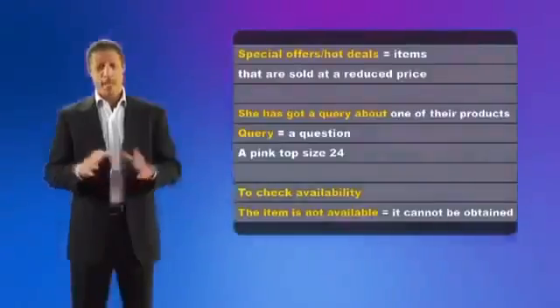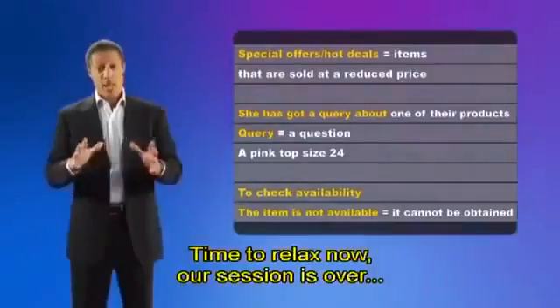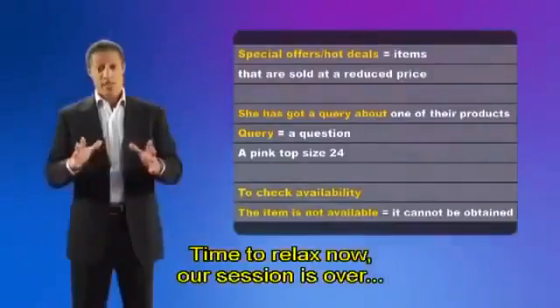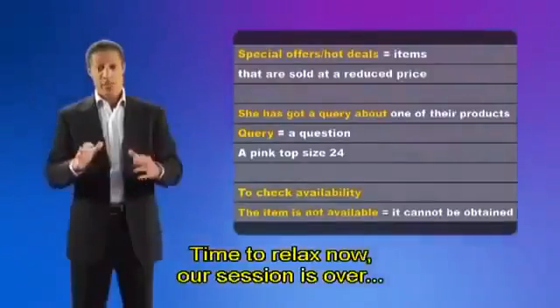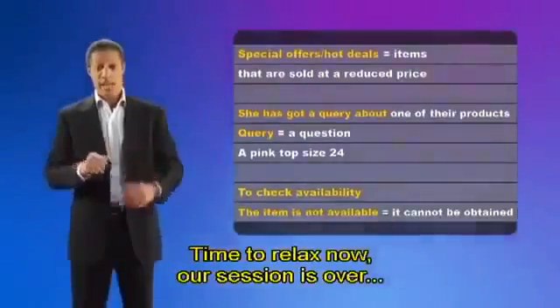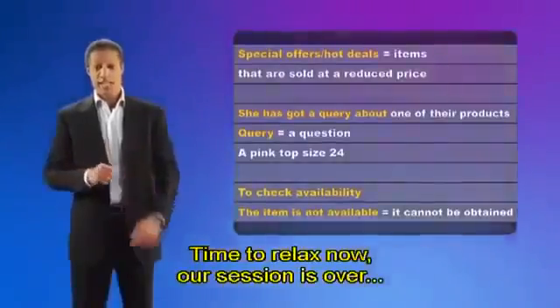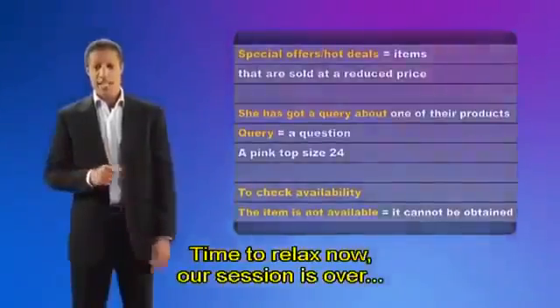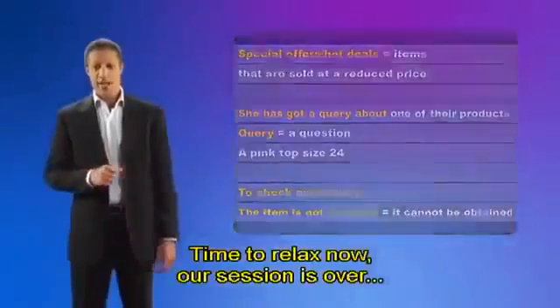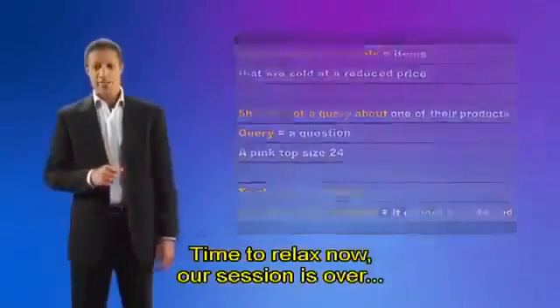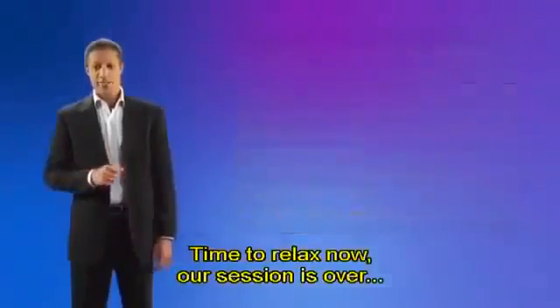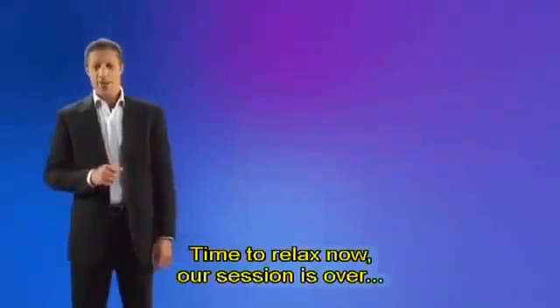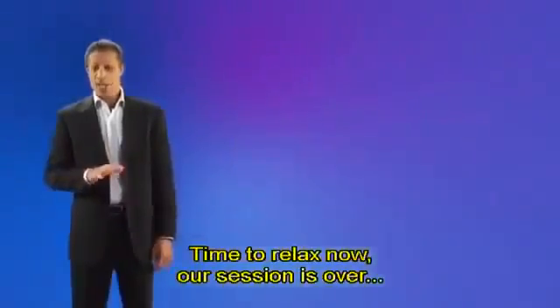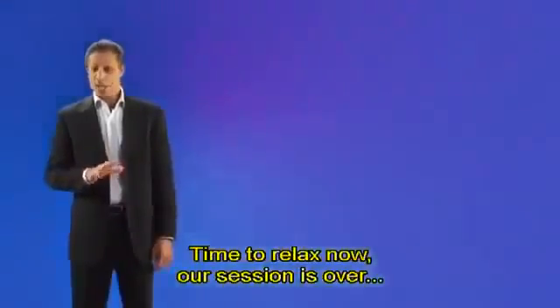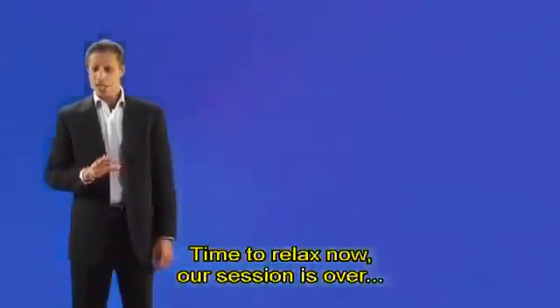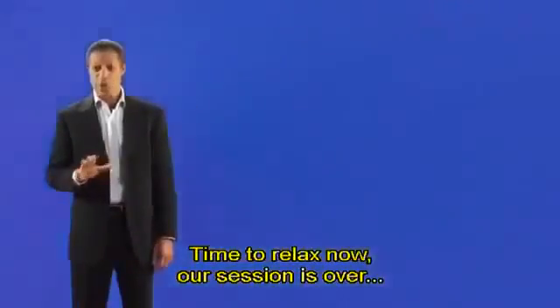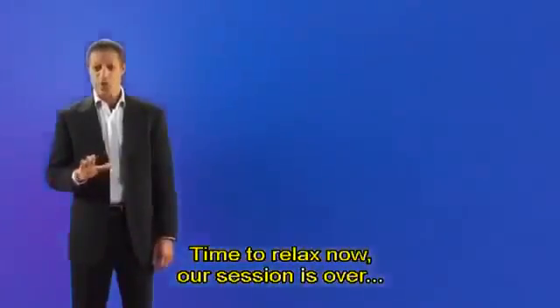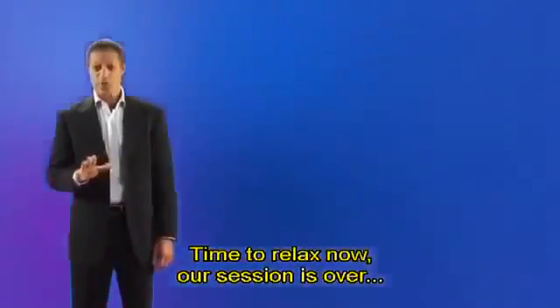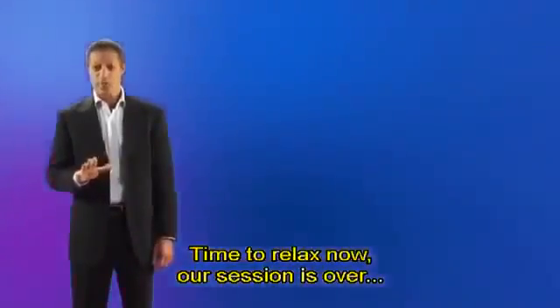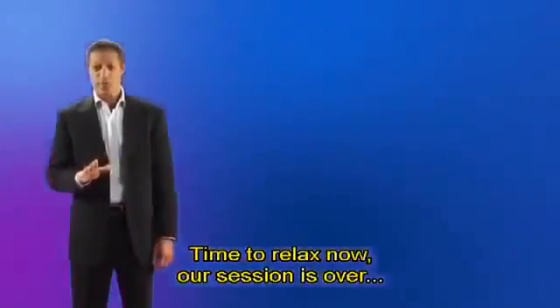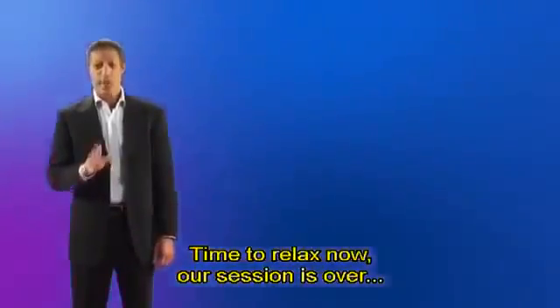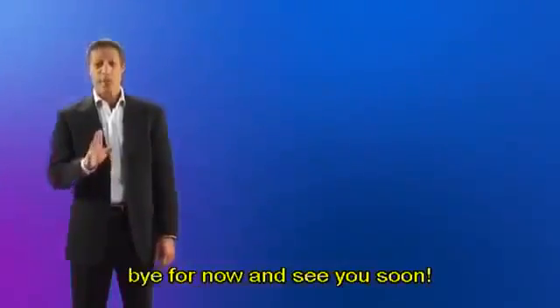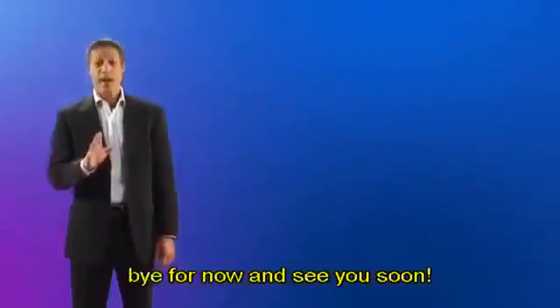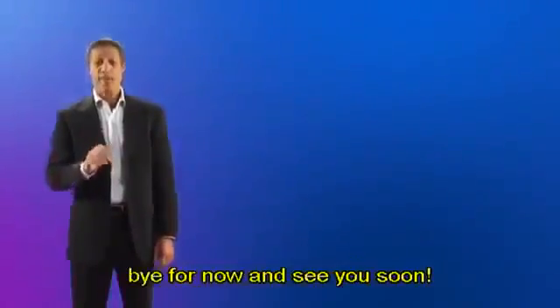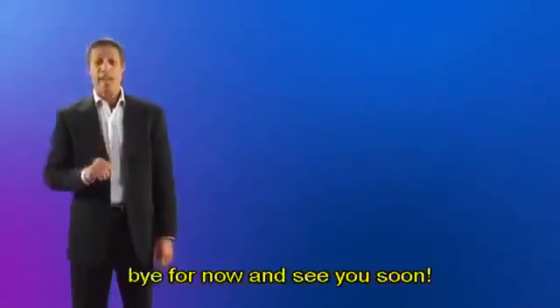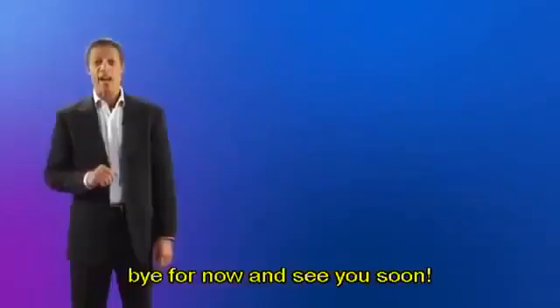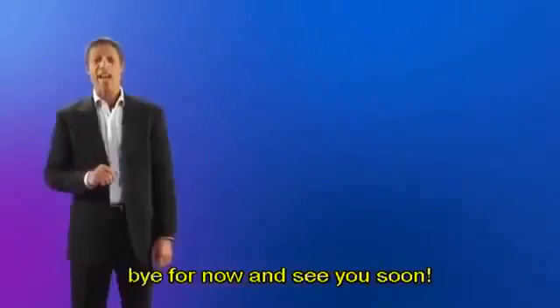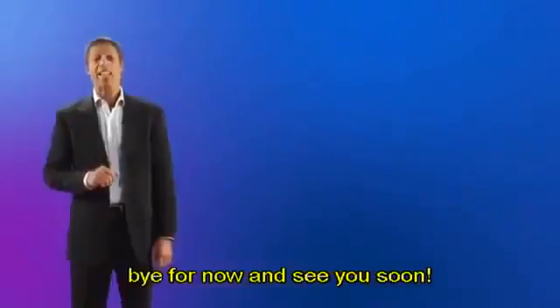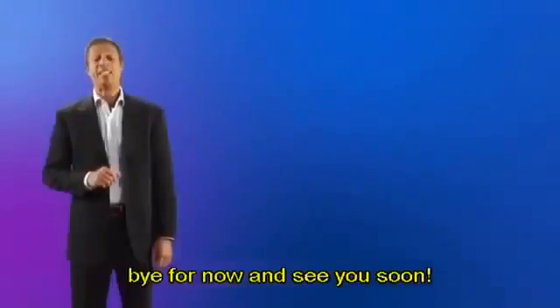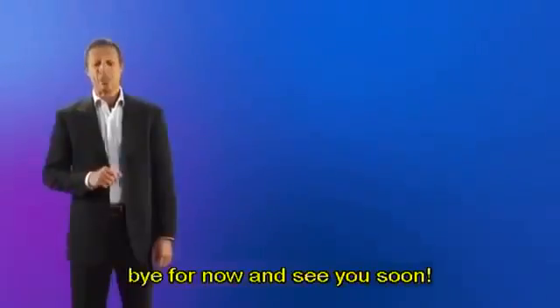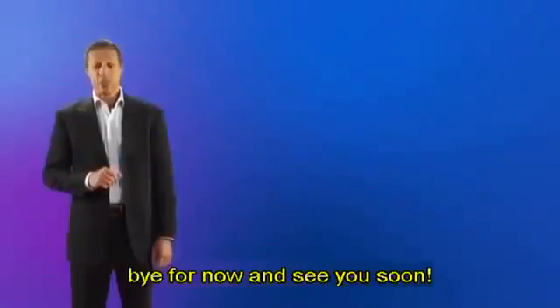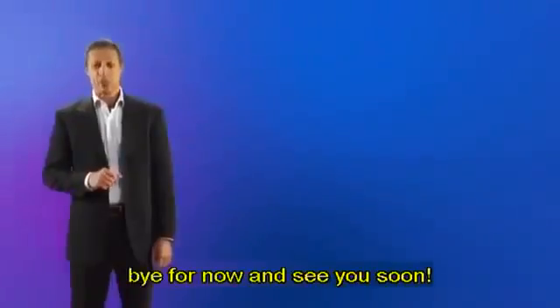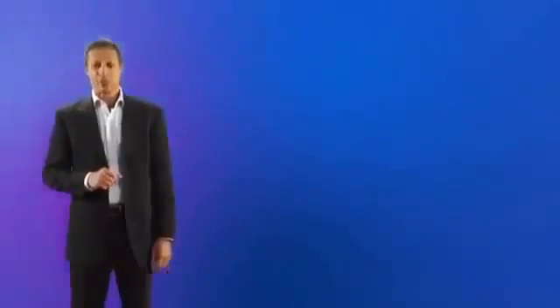Time to relax now. Our session is over. Bye for now and see you soon.